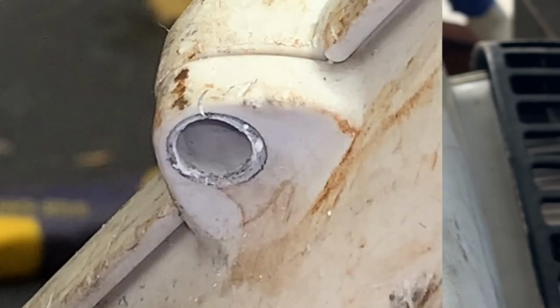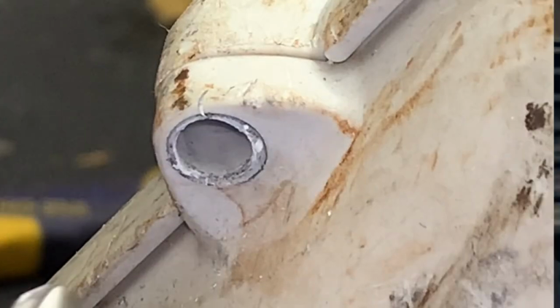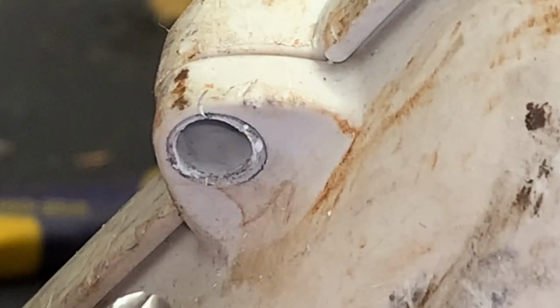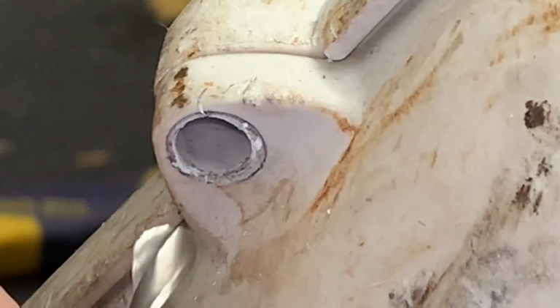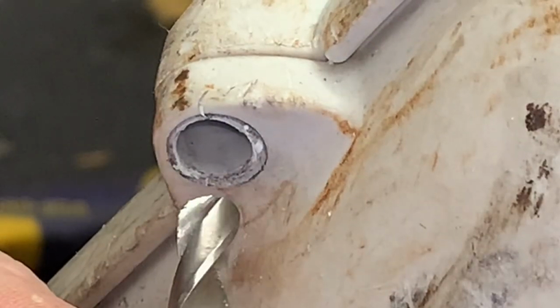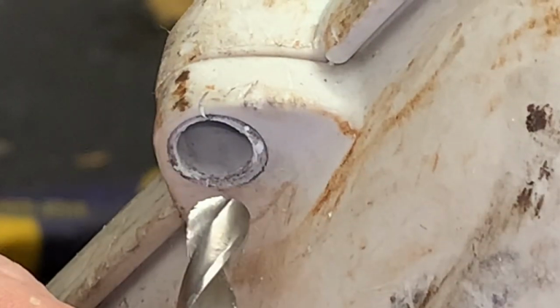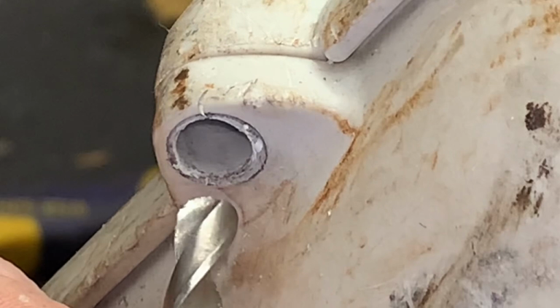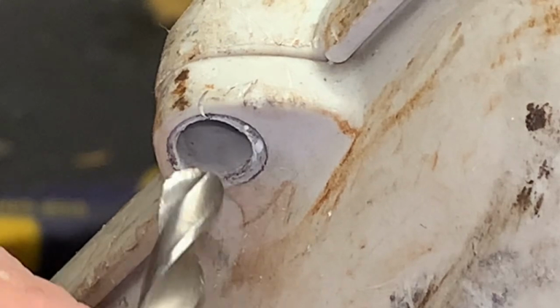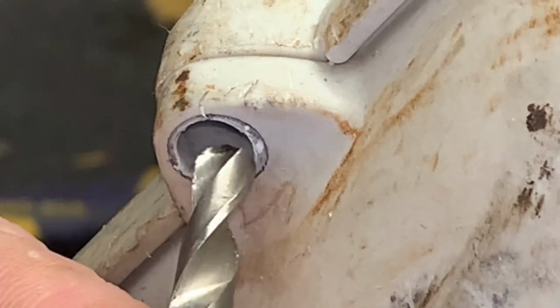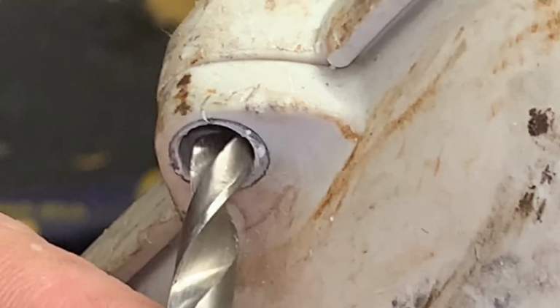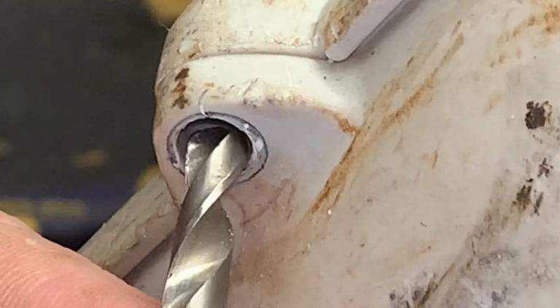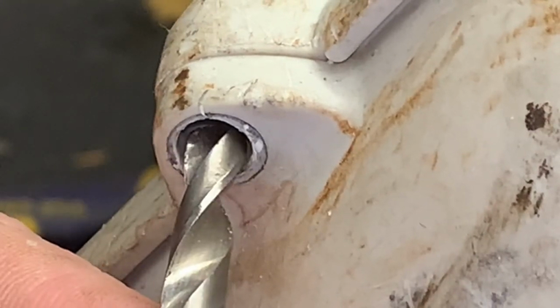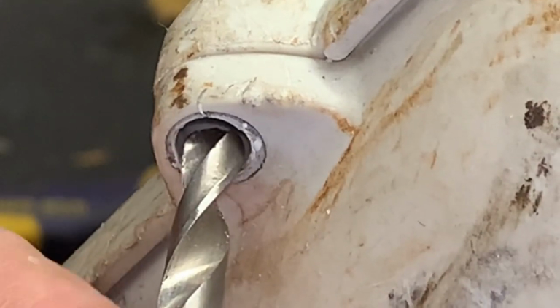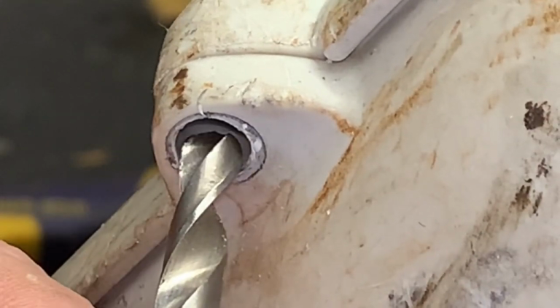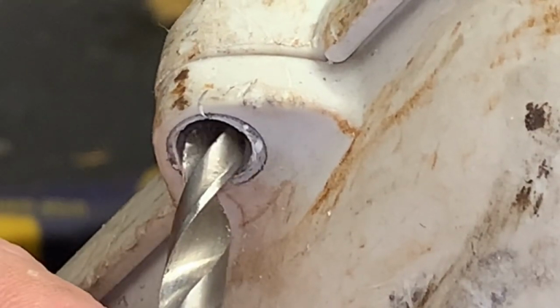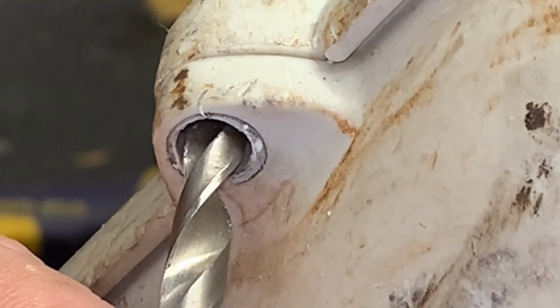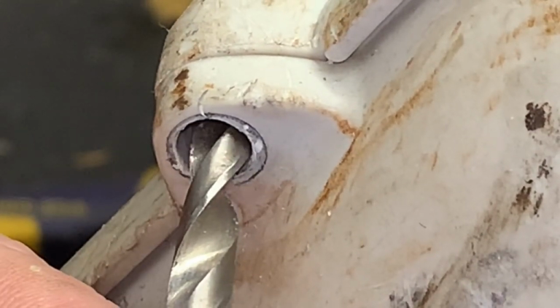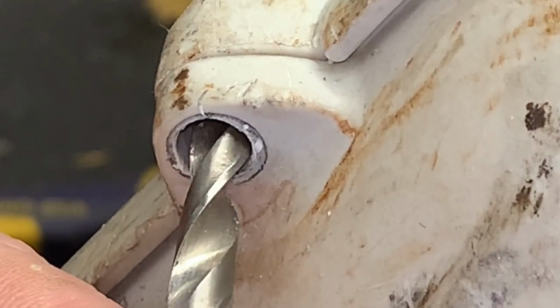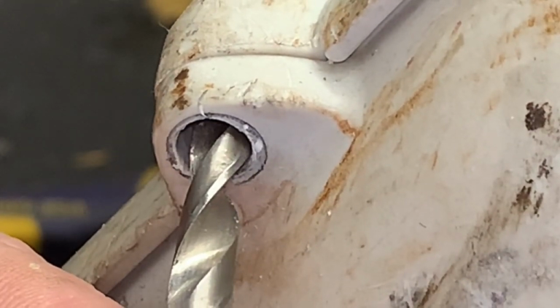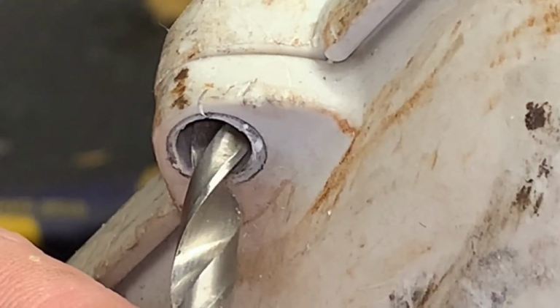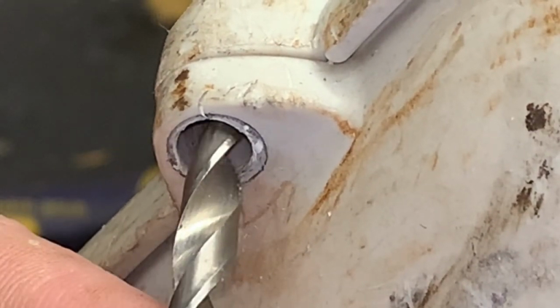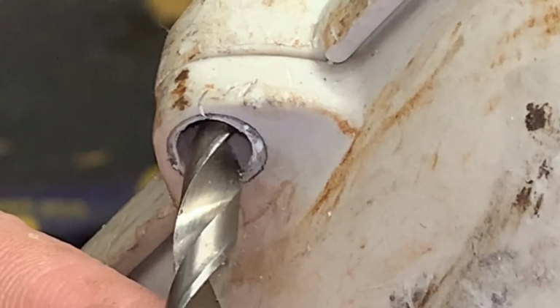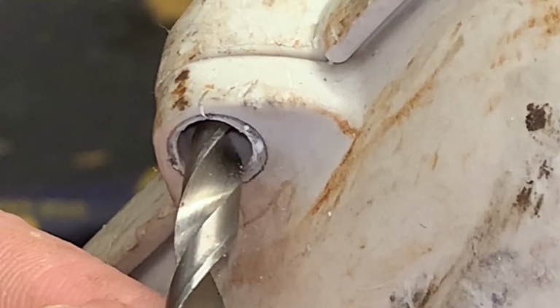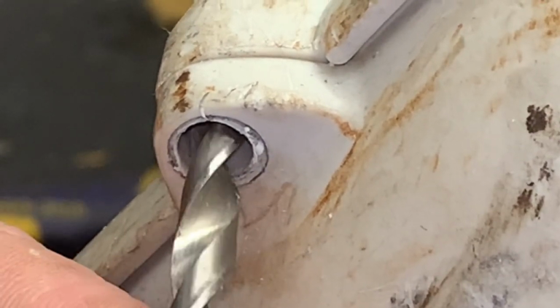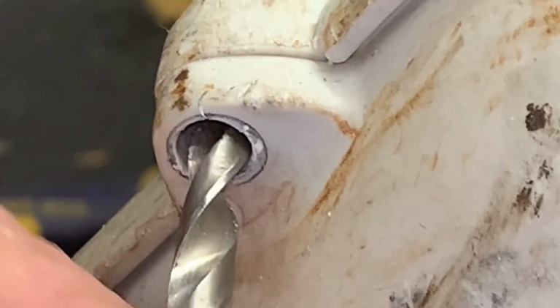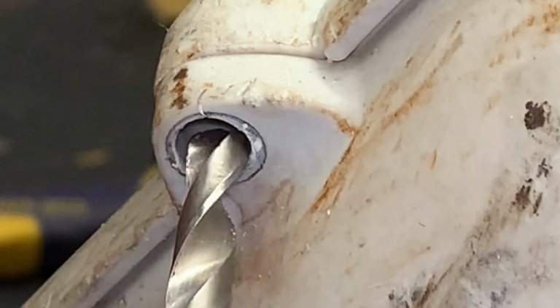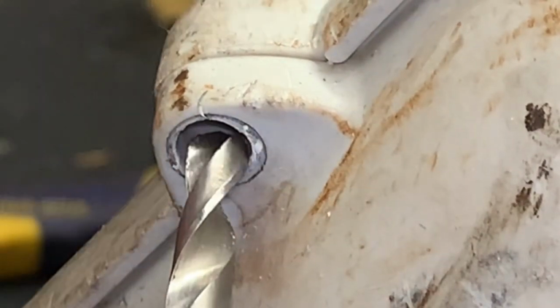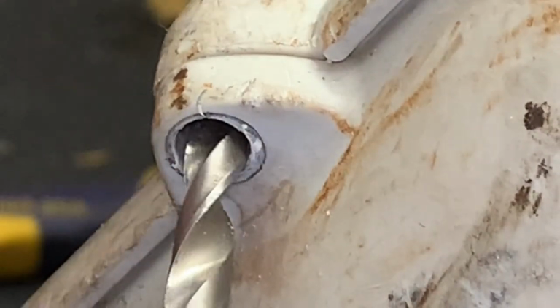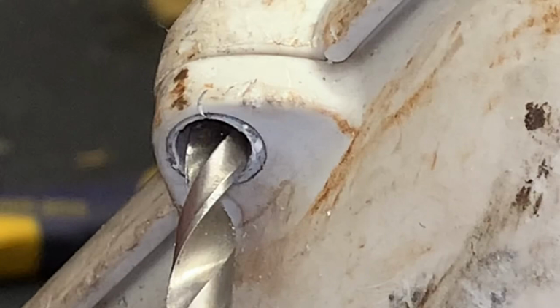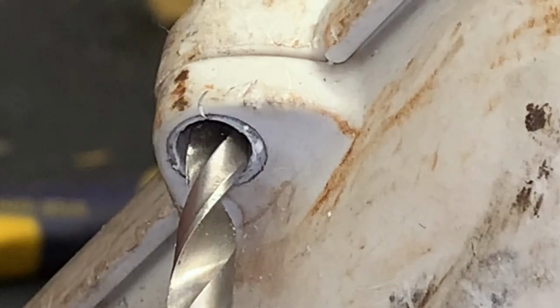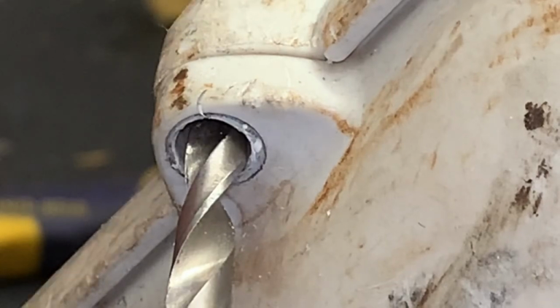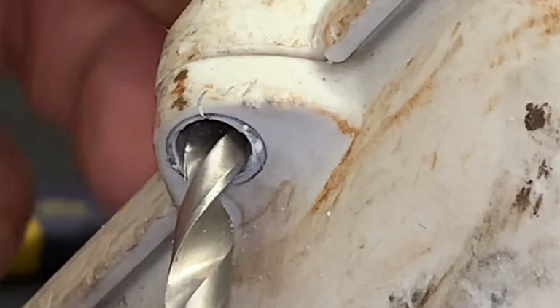Now we're going to take our 13/64 bit and drill out this portion.